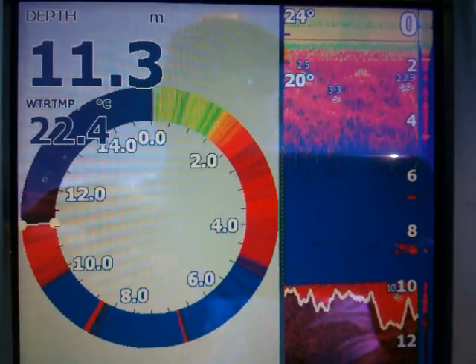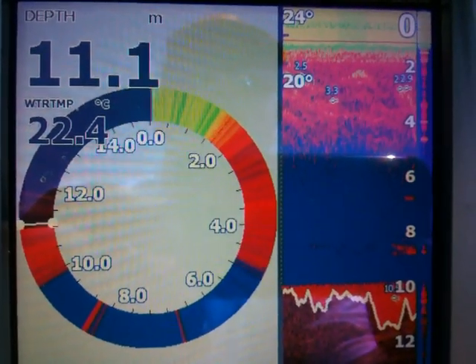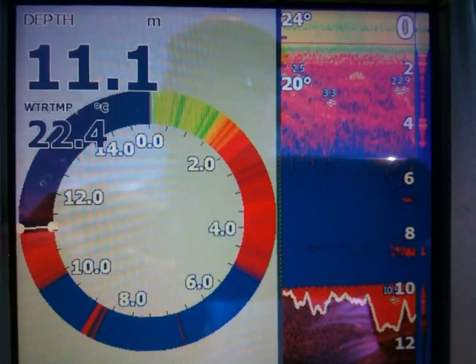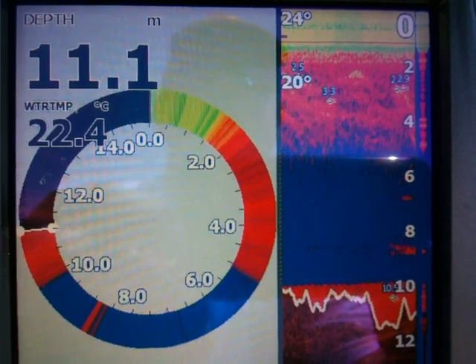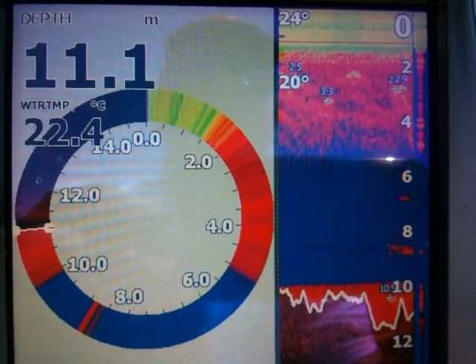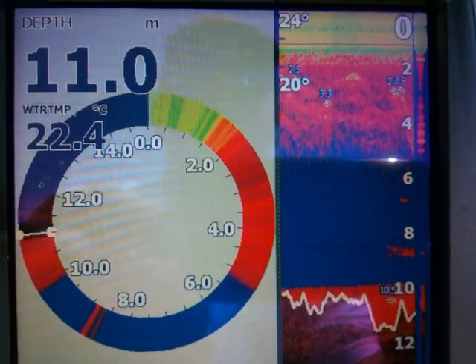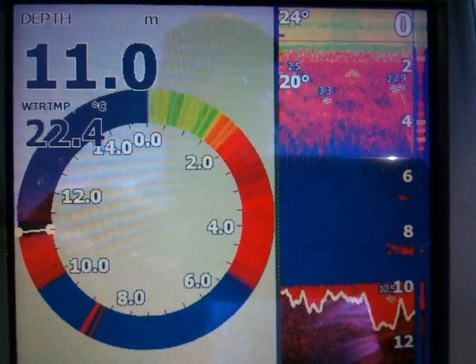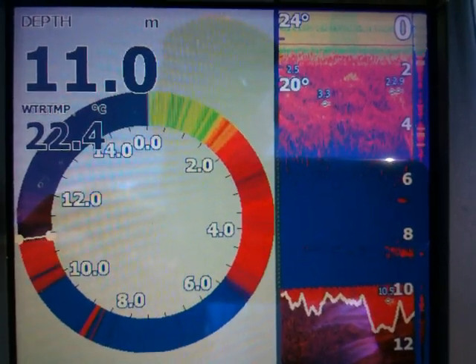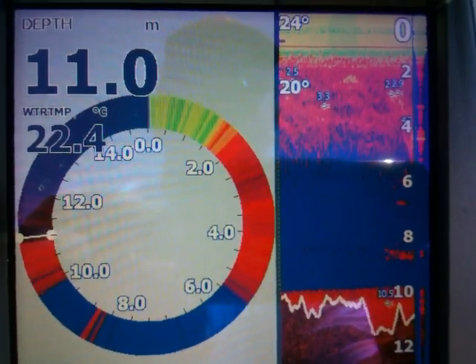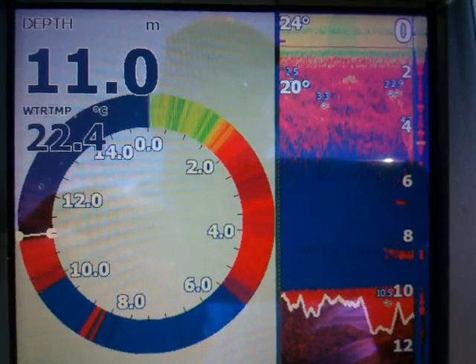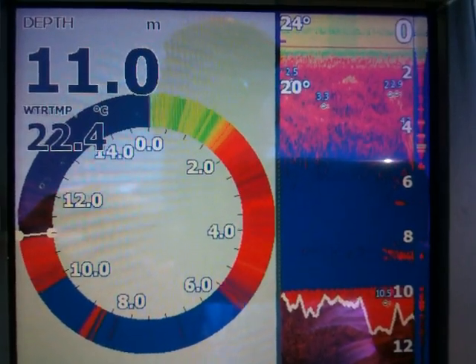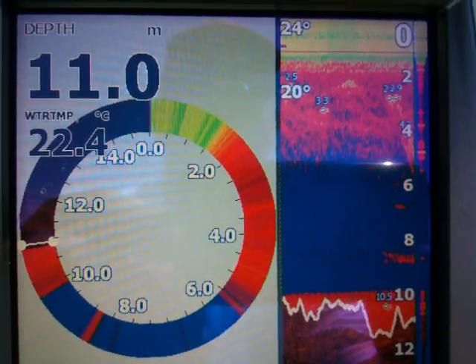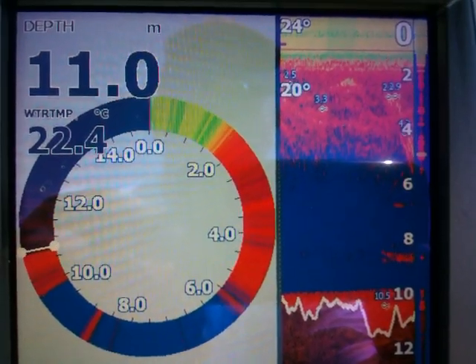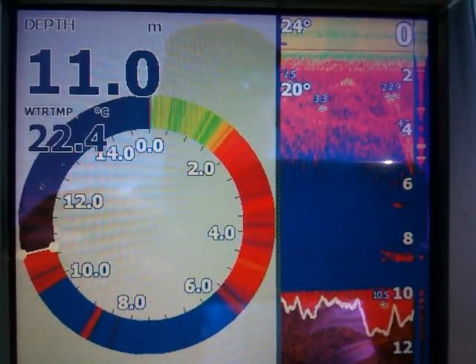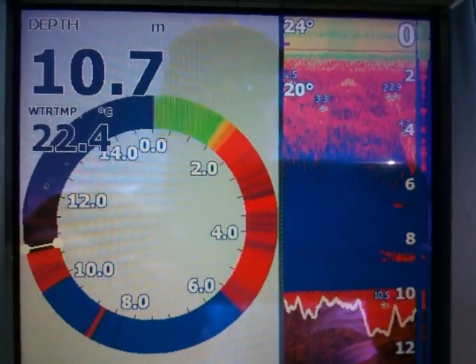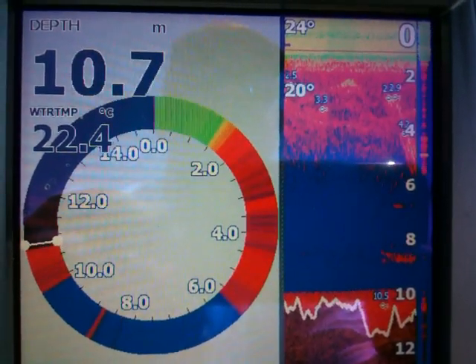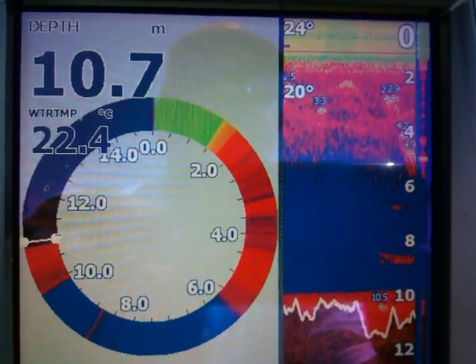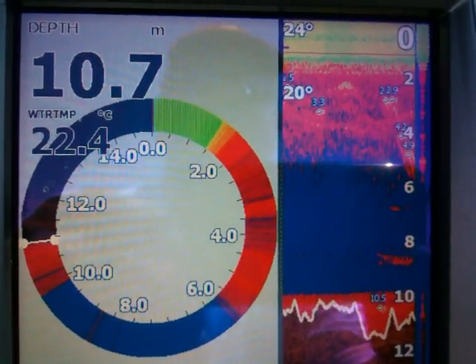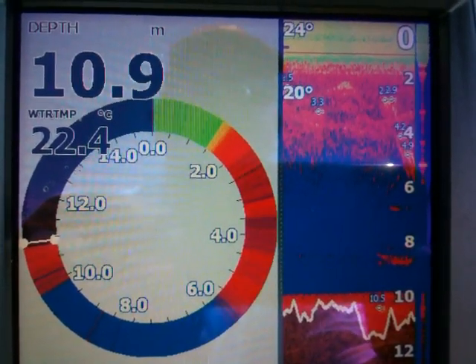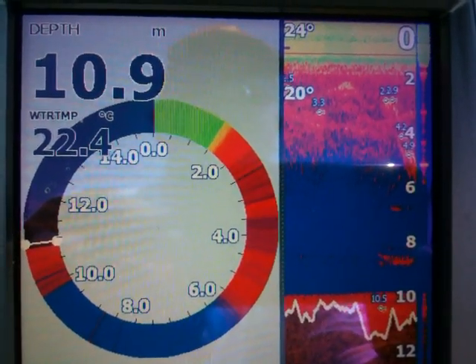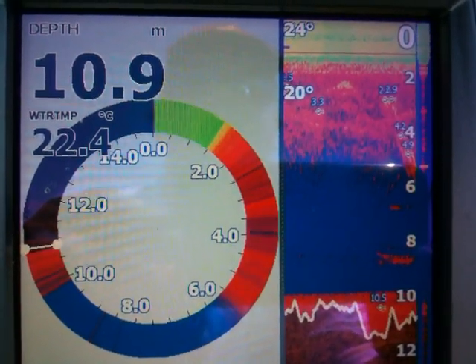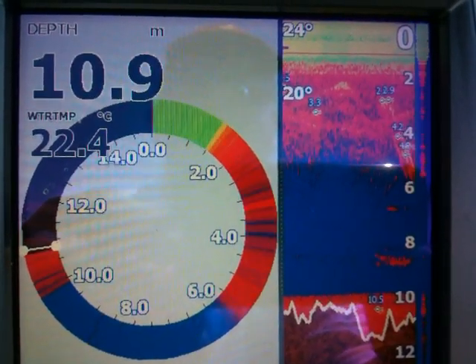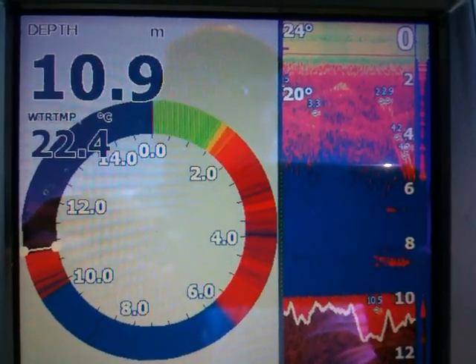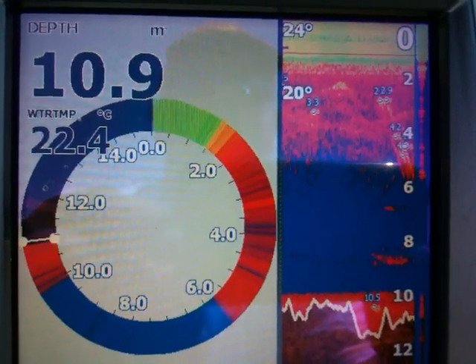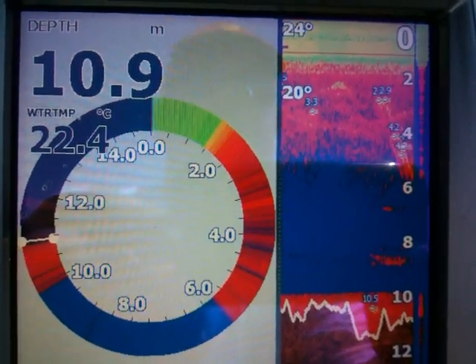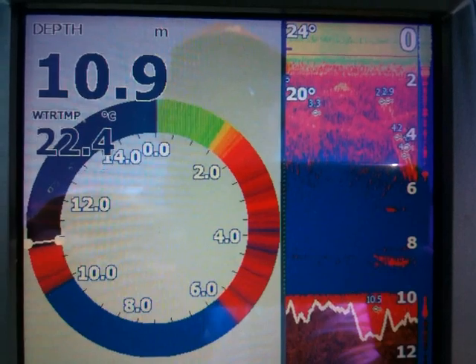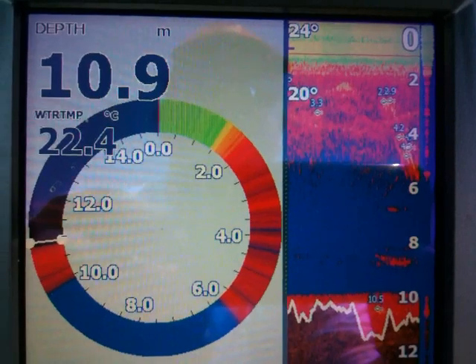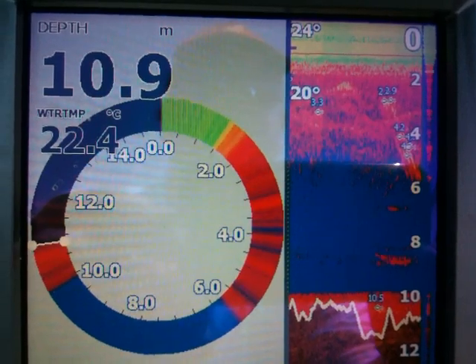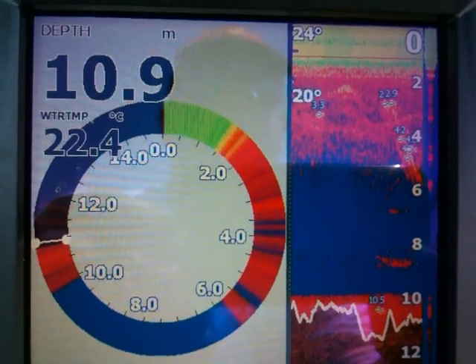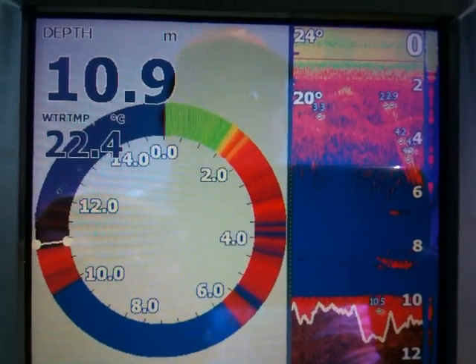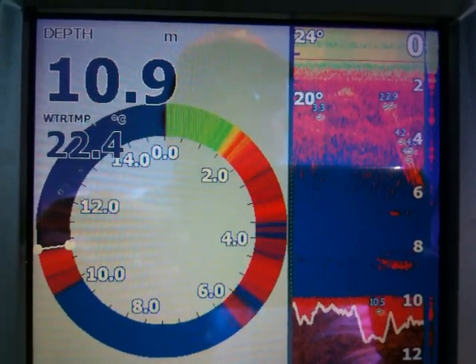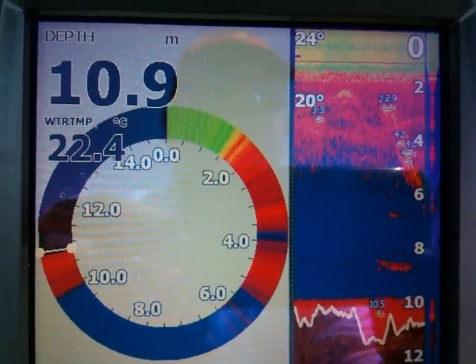The bottom weight is at 8 meters. He's going down — this is really good, it's showing lots of little fishies.